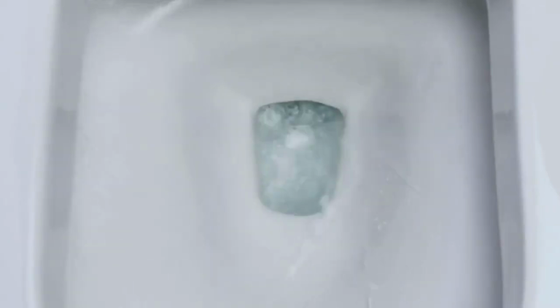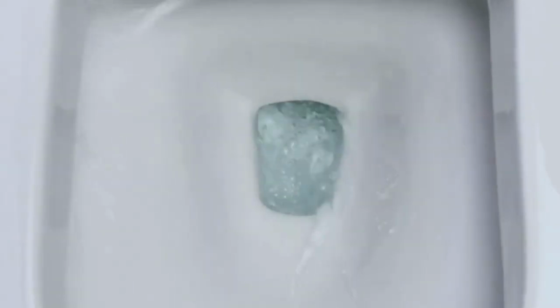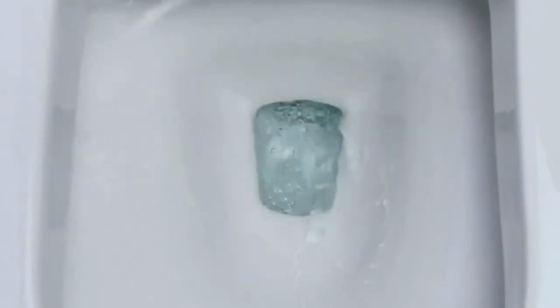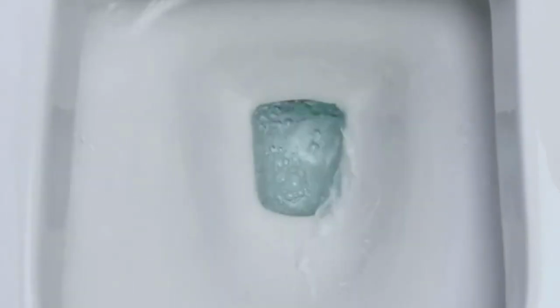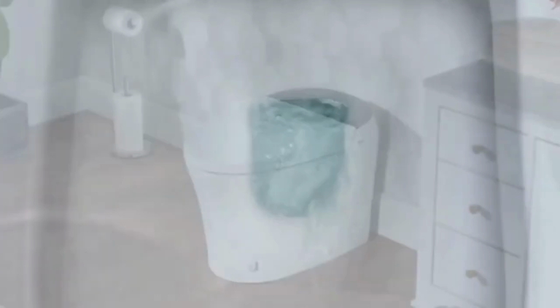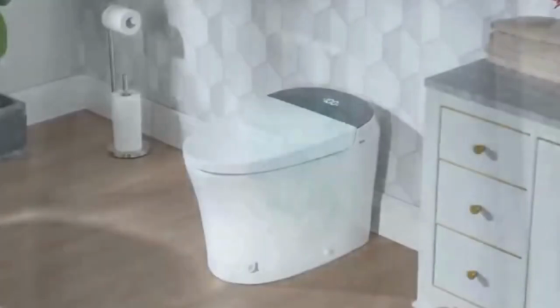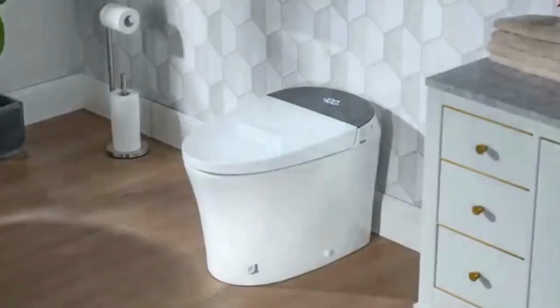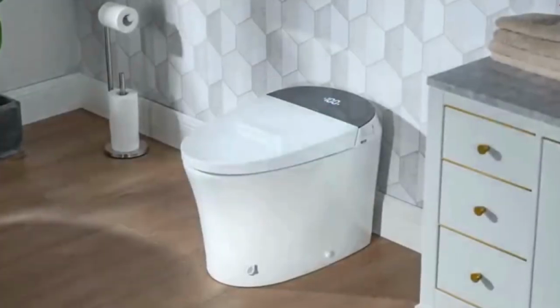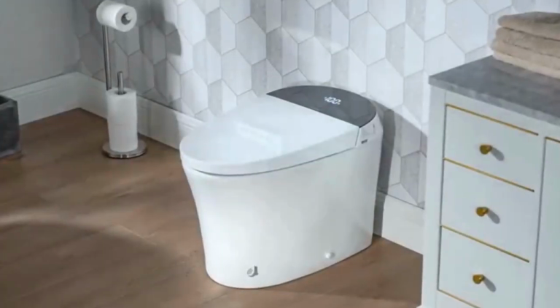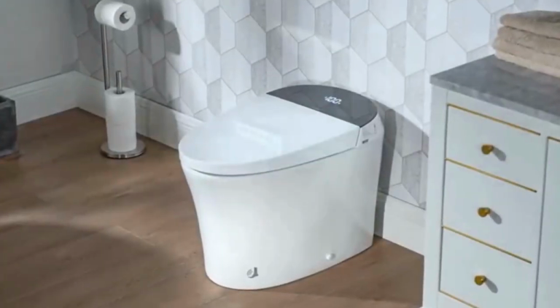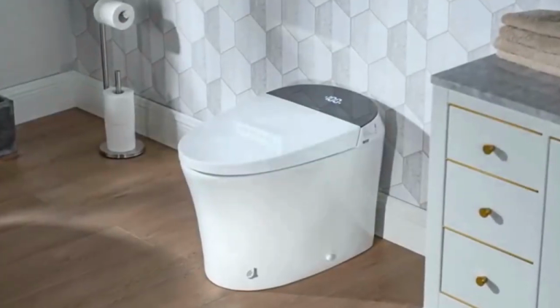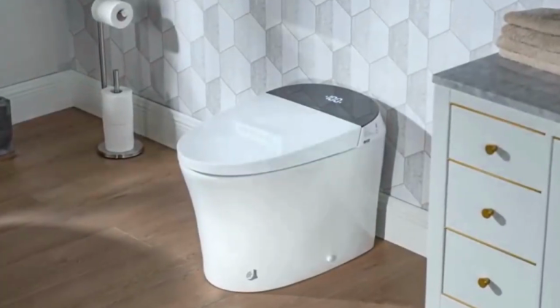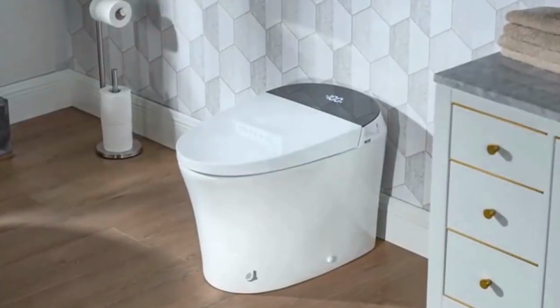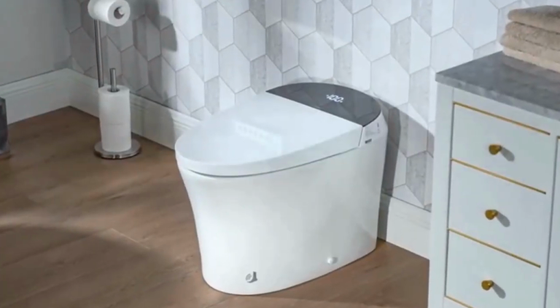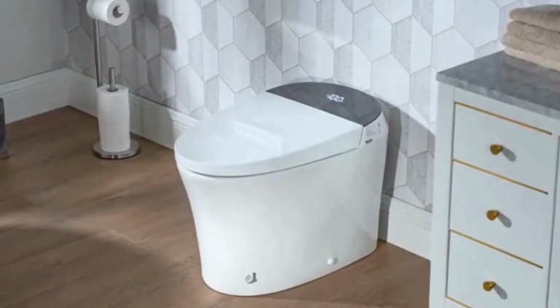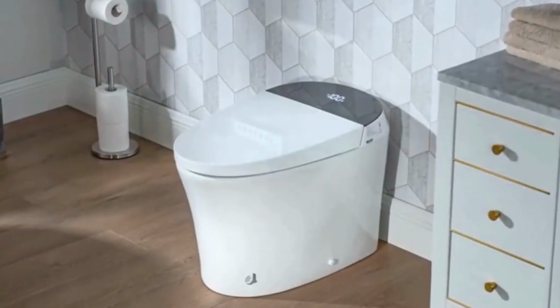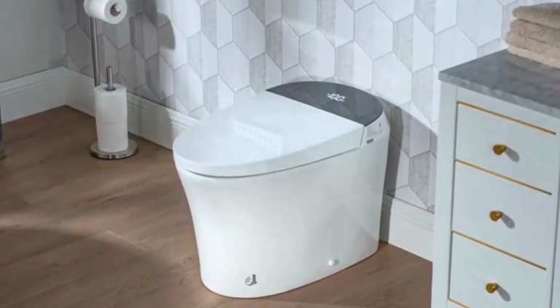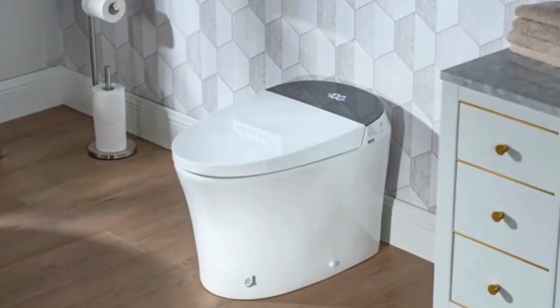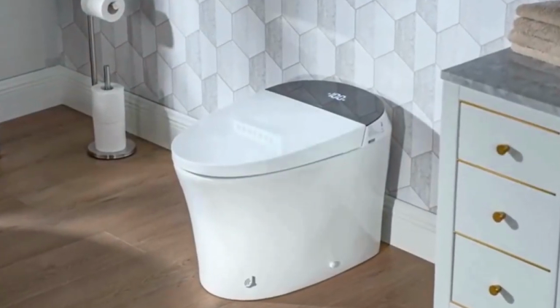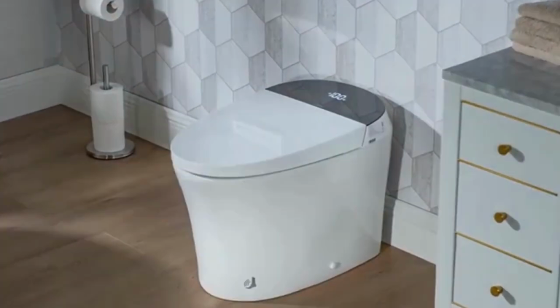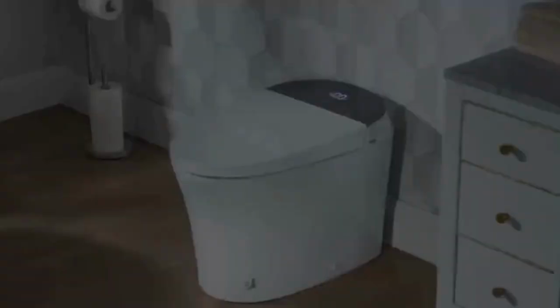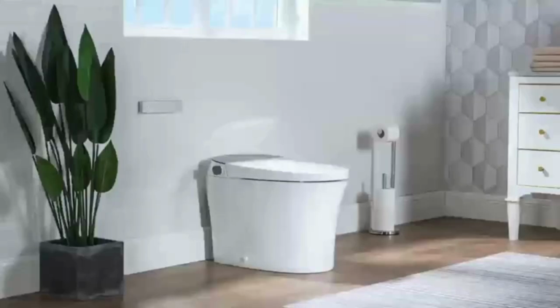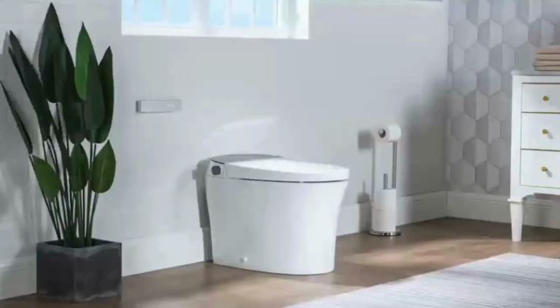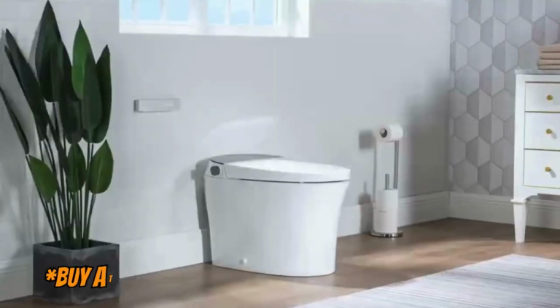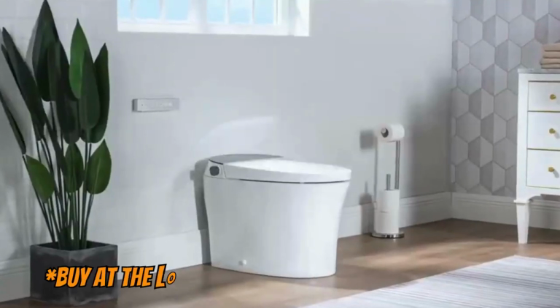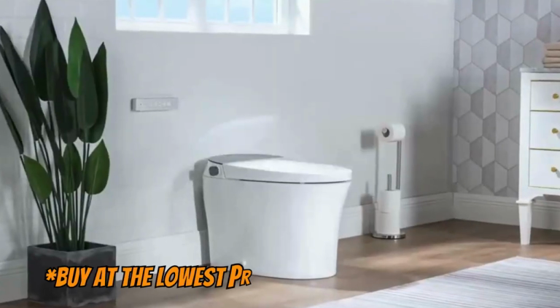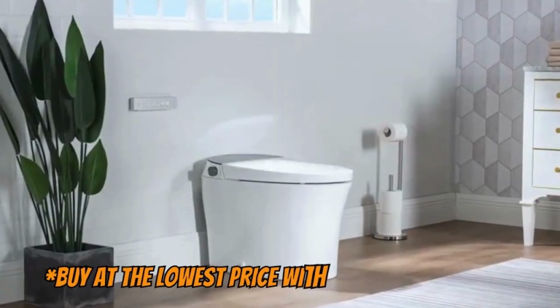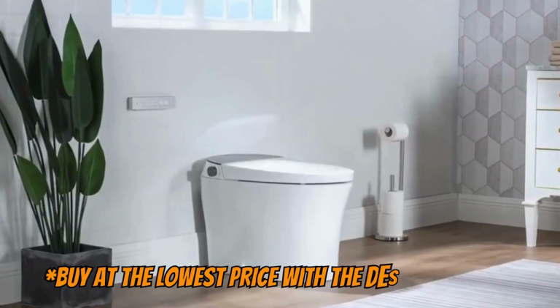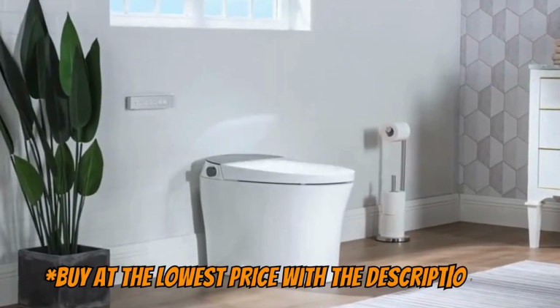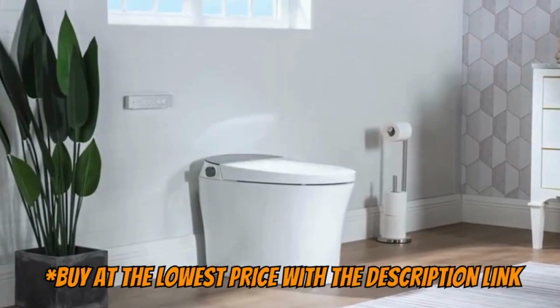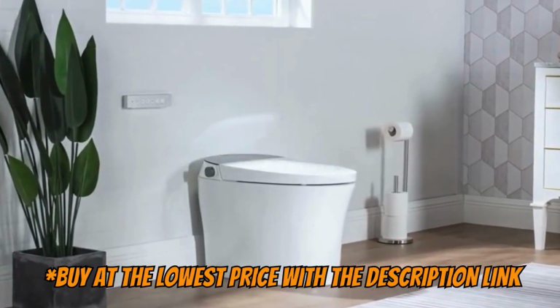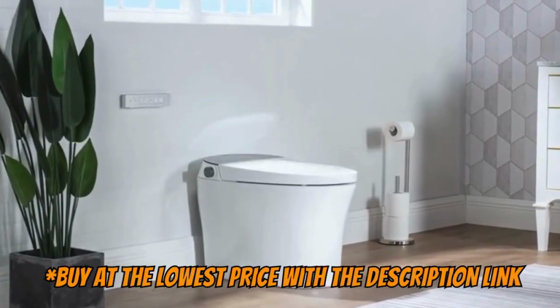This is a highly rated smart toilet by consumers and is perfect for those looking for an affordable product.